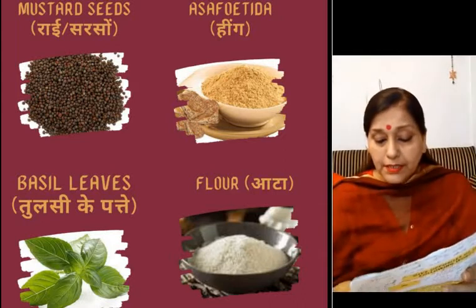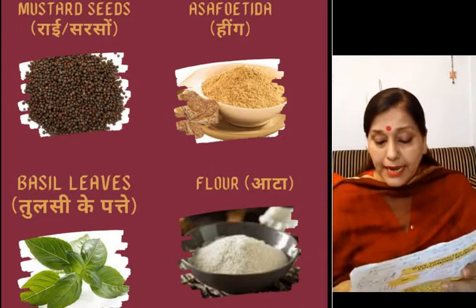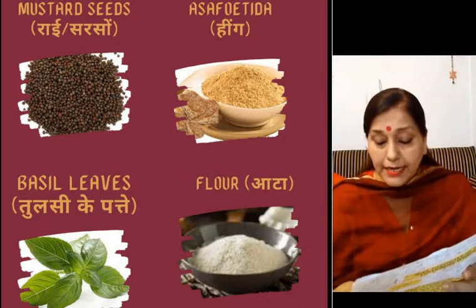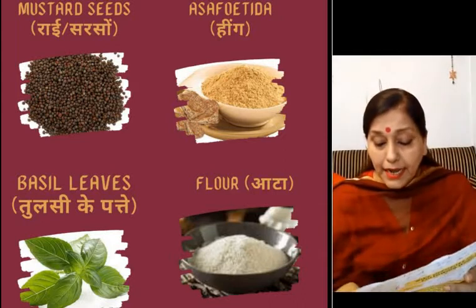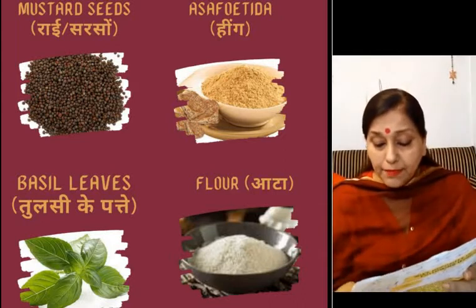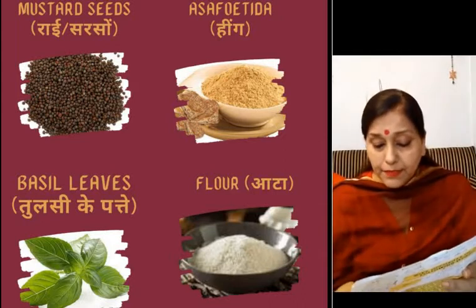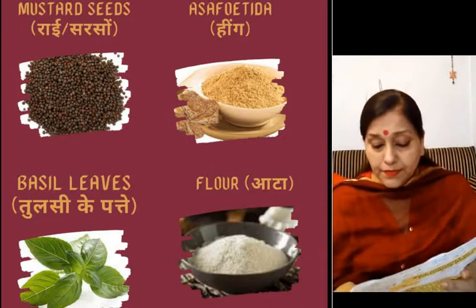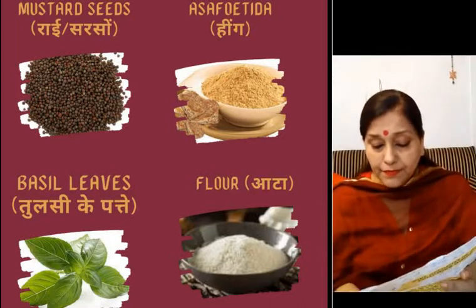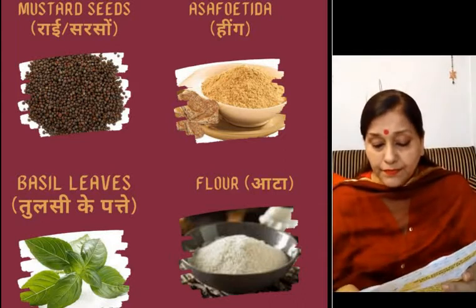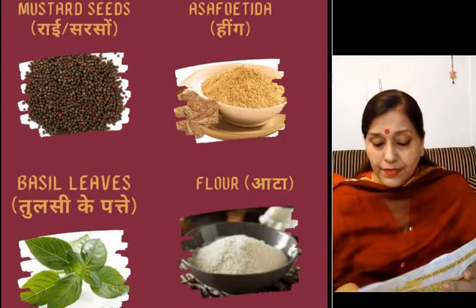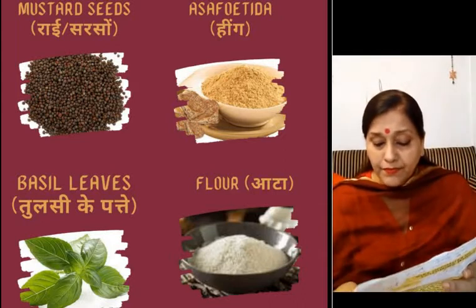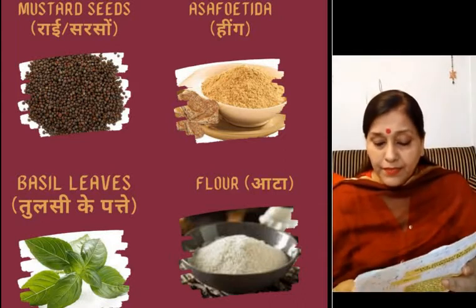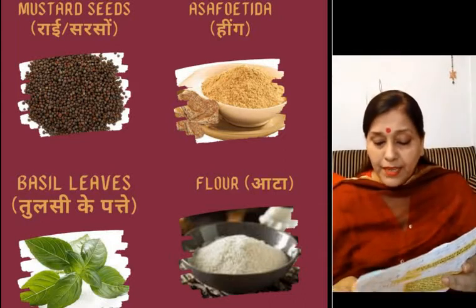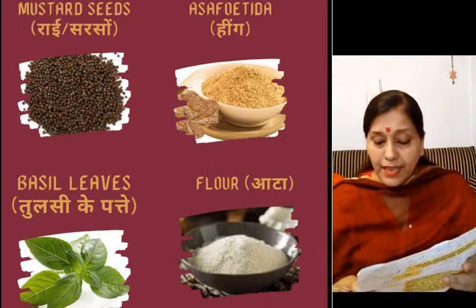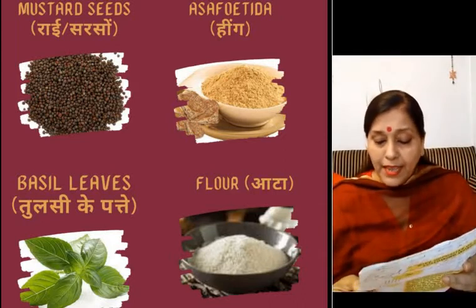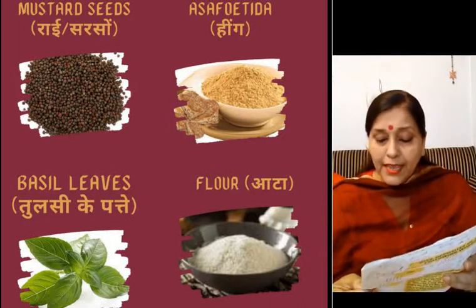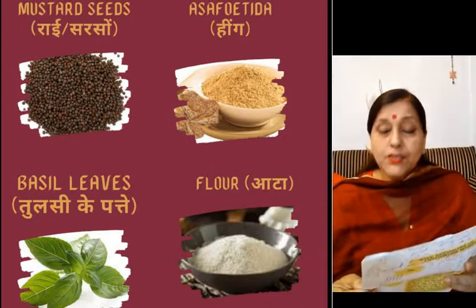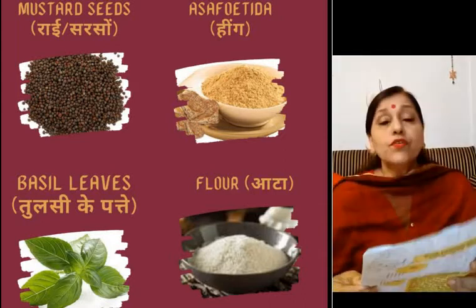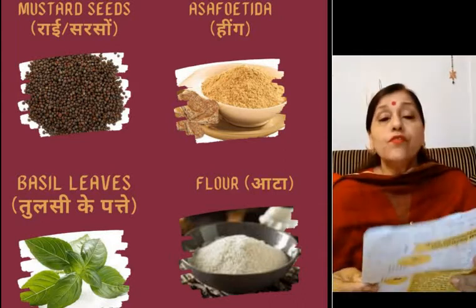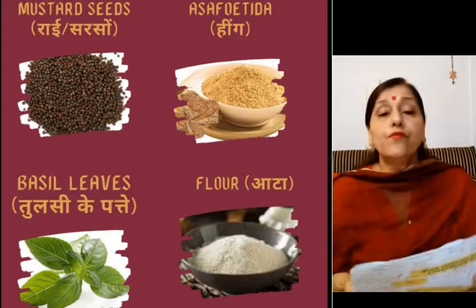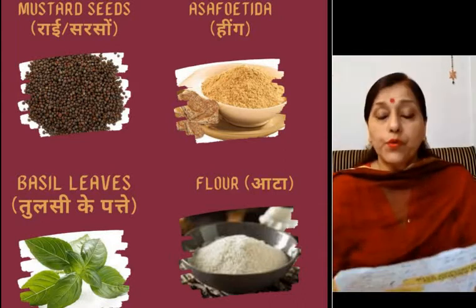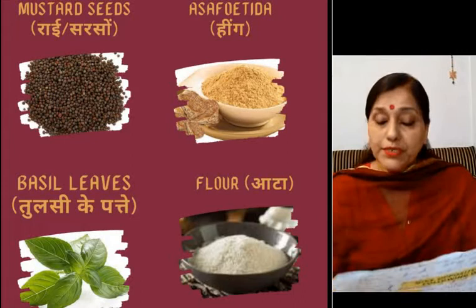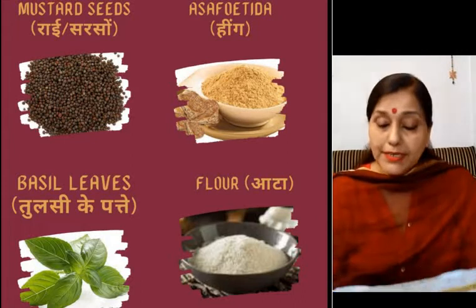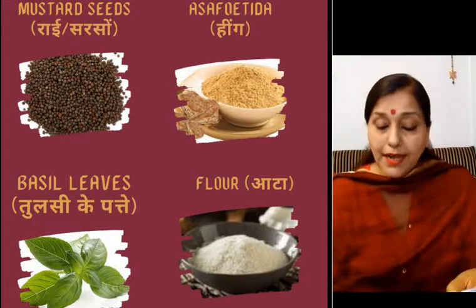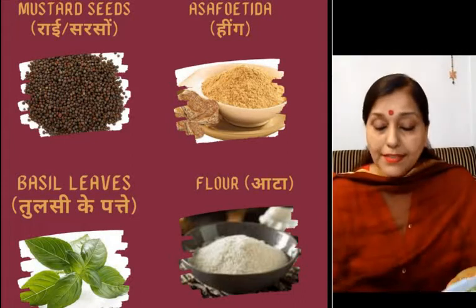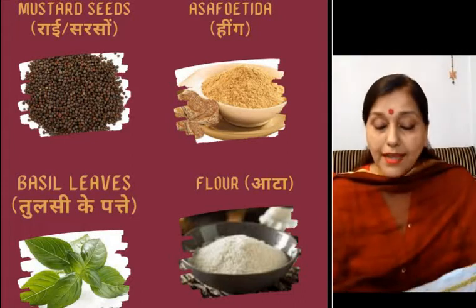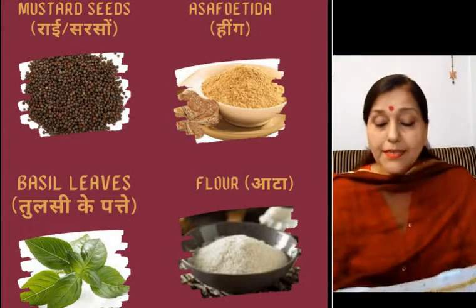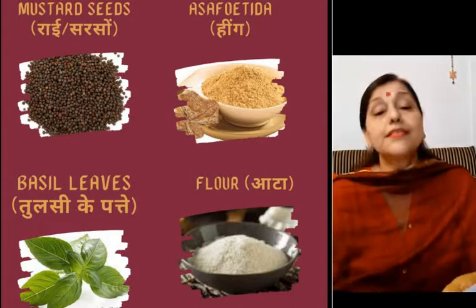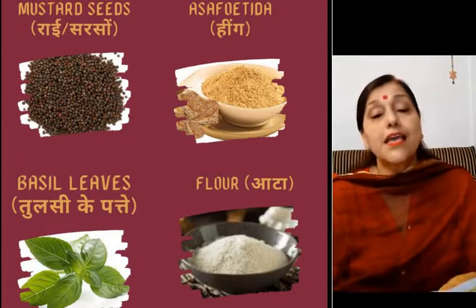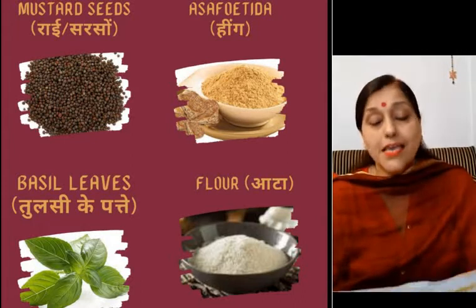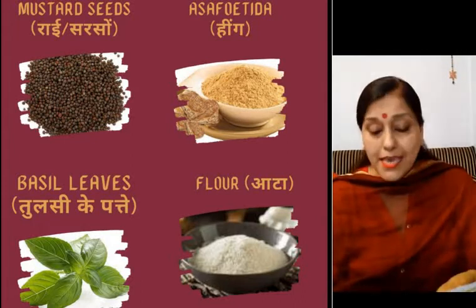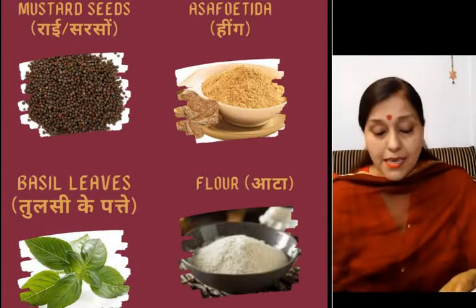Tulsi is good for your throat. Whenever you have a cough or cold, your mother must be giving you tea prepared with tulsi and ginger. Then comes asafoetida, that is heeng.